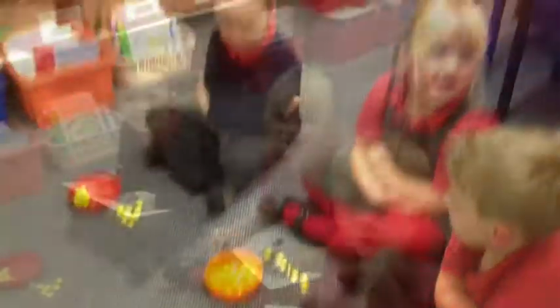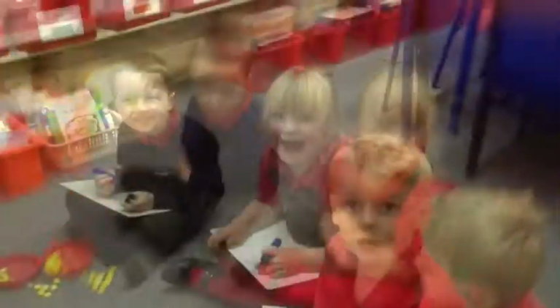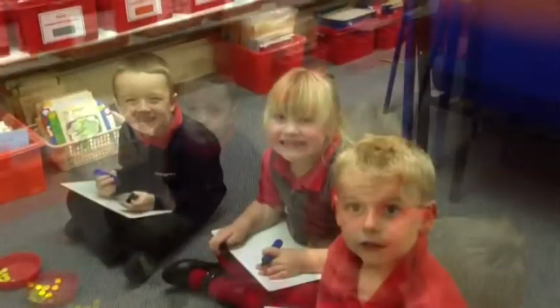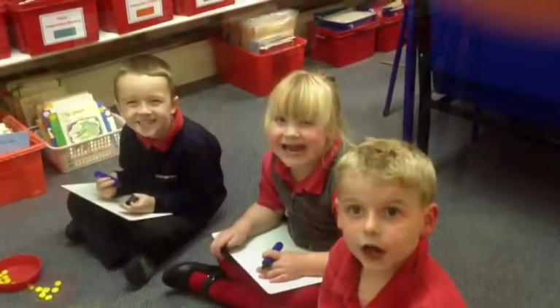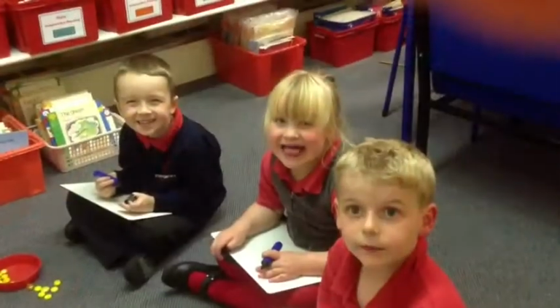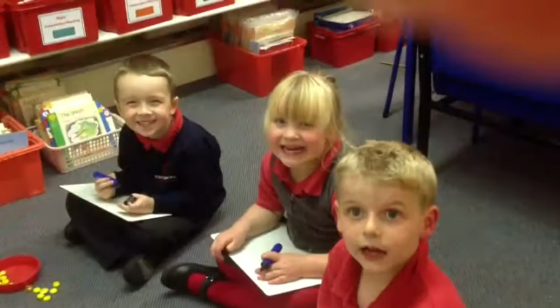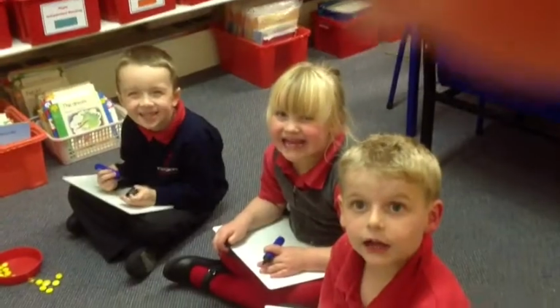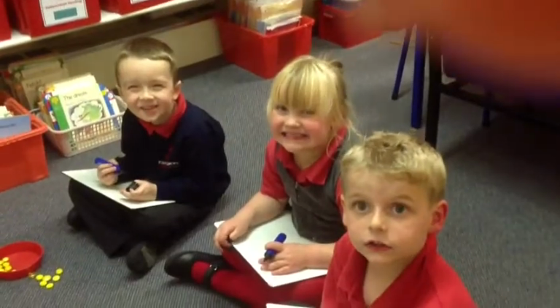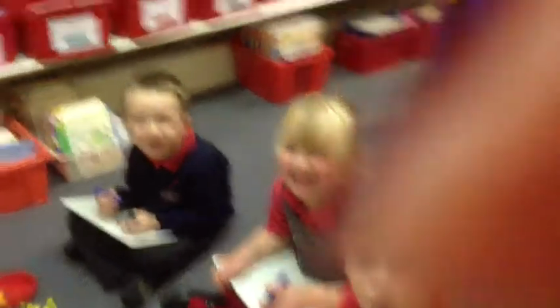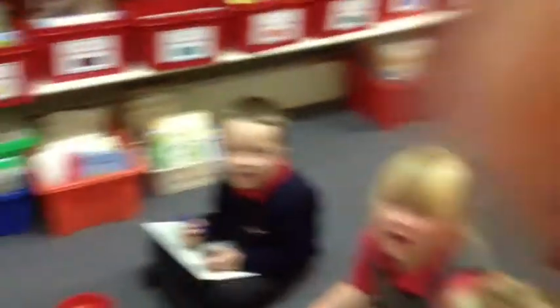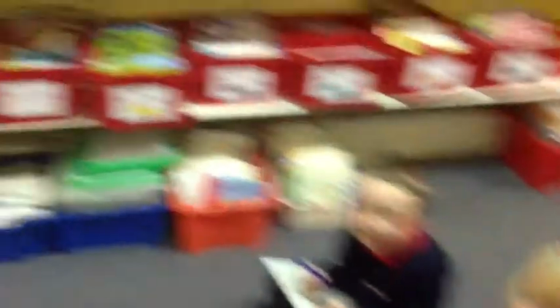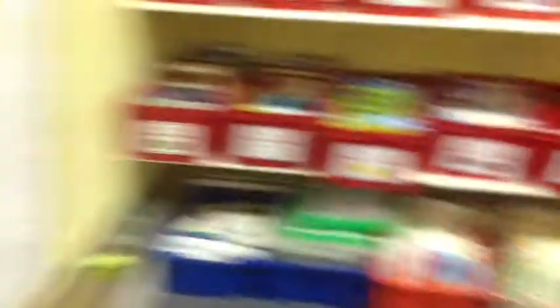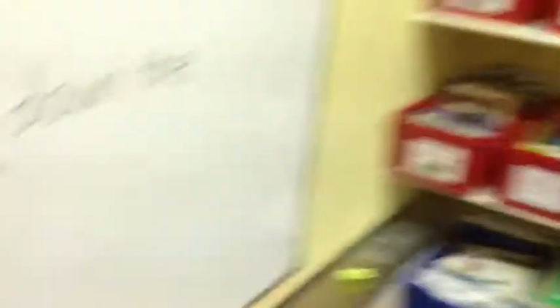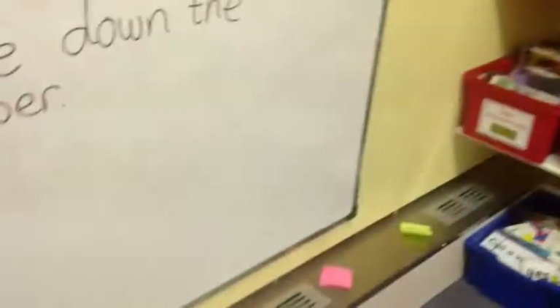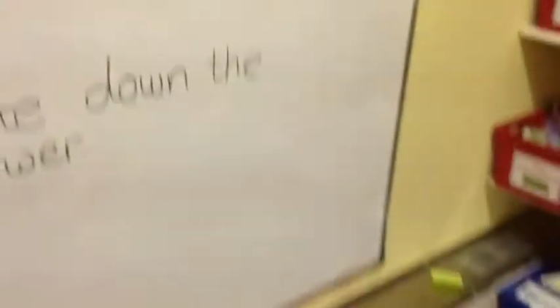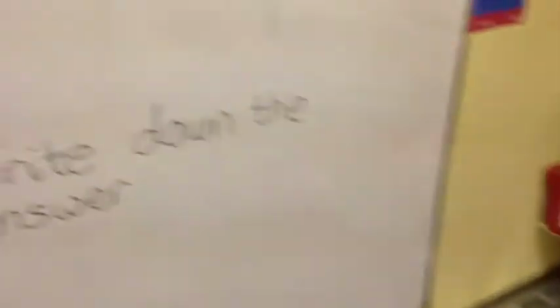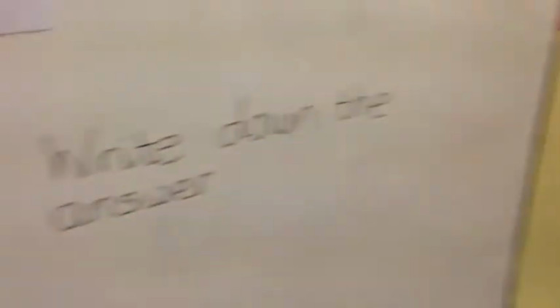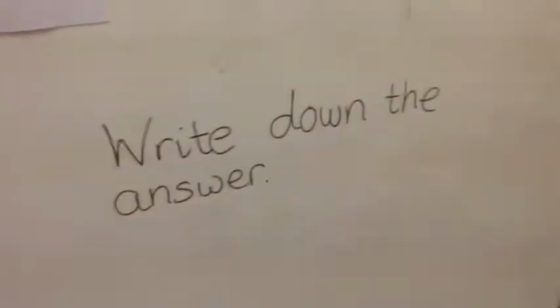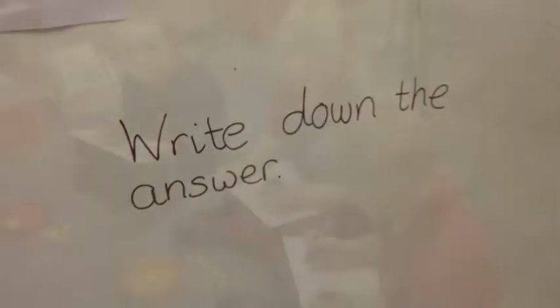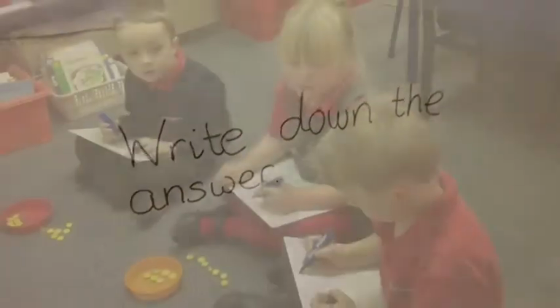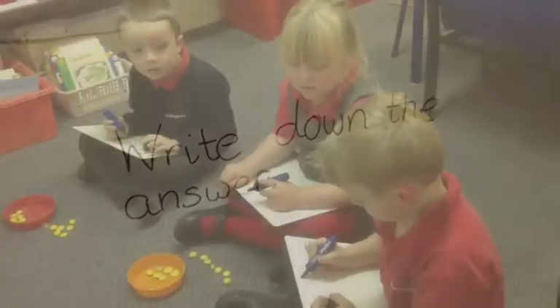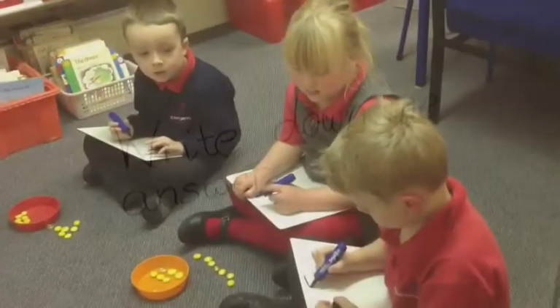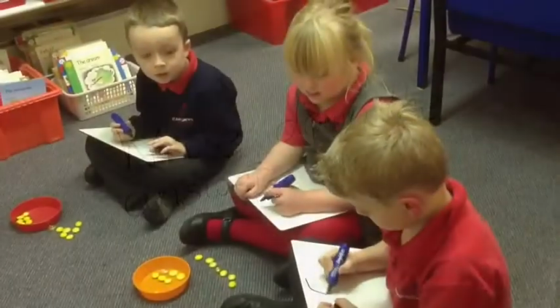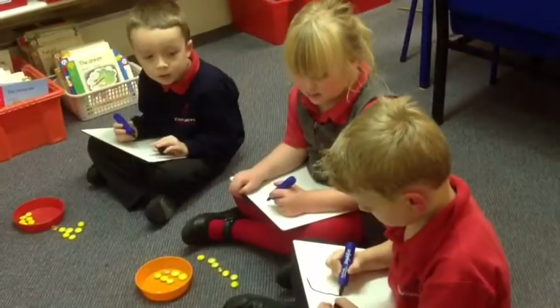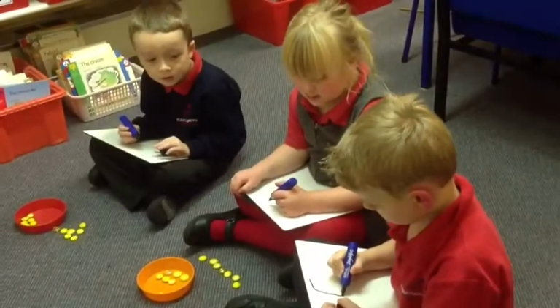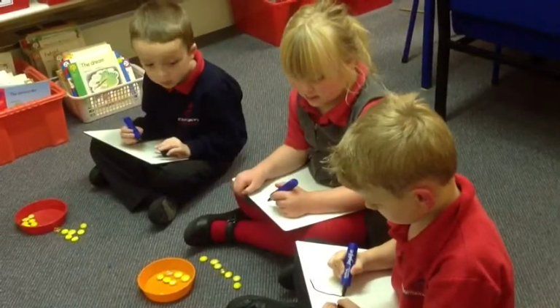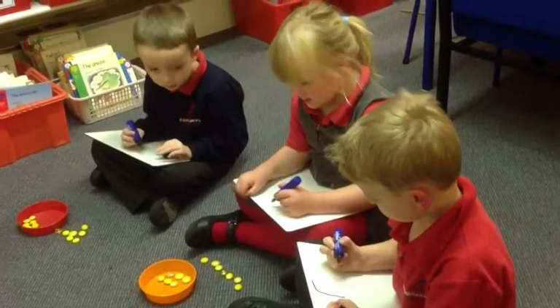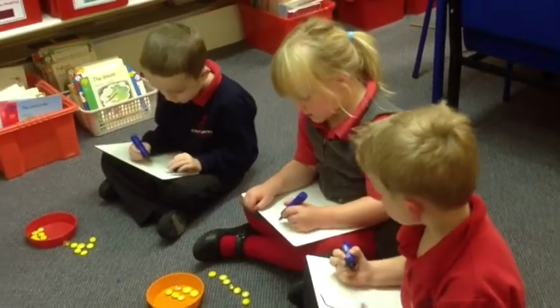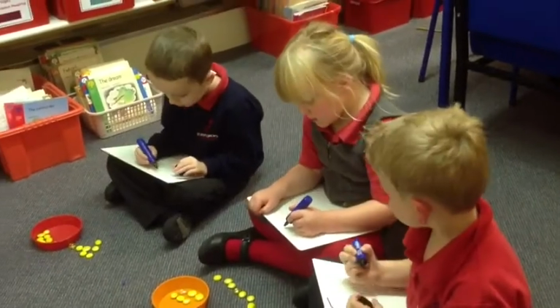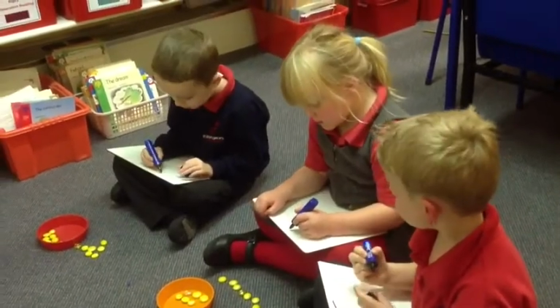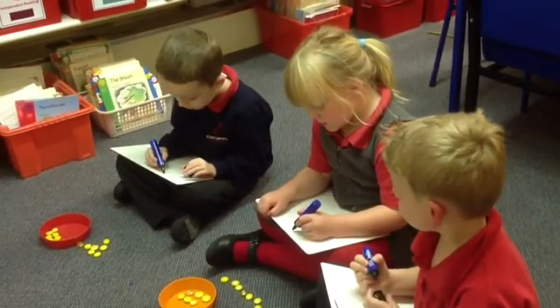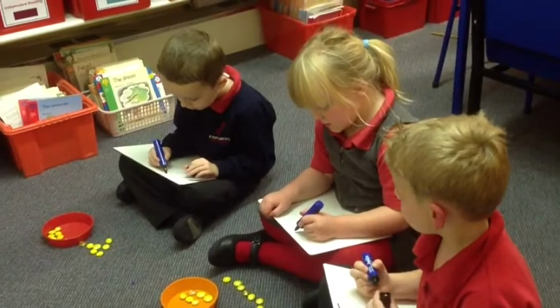Write down the answer. 1, 2, 3, 4, 5, 6, 7, 8.